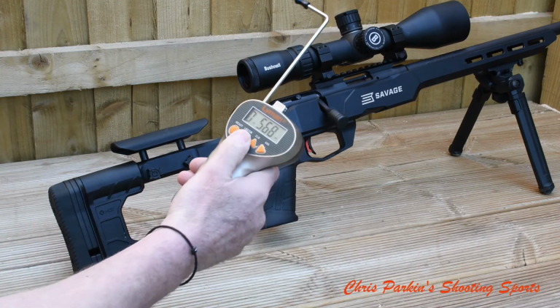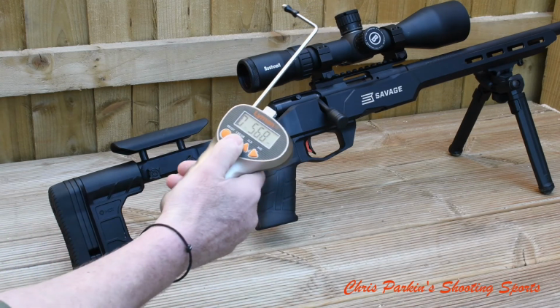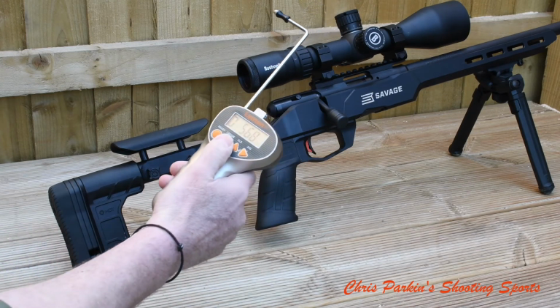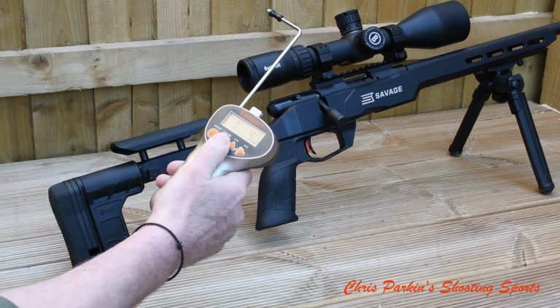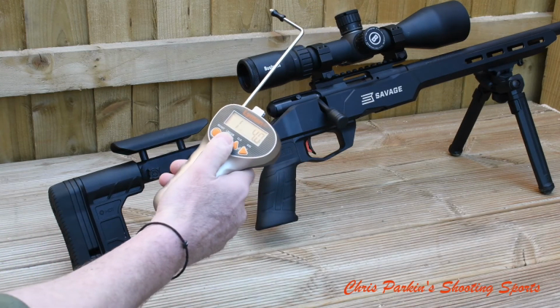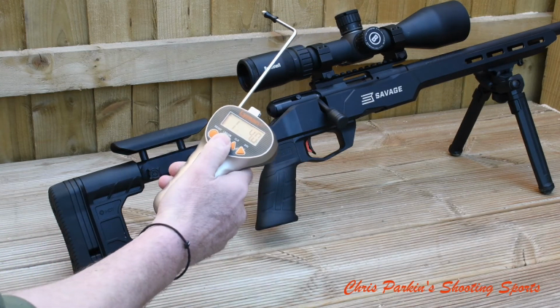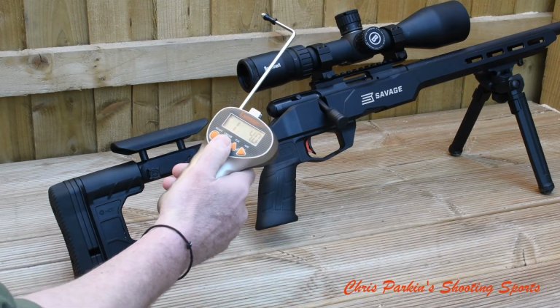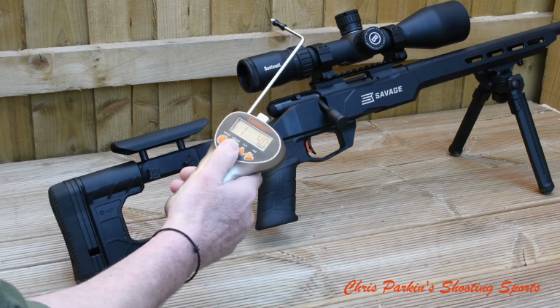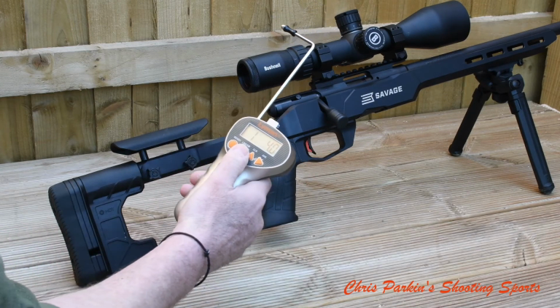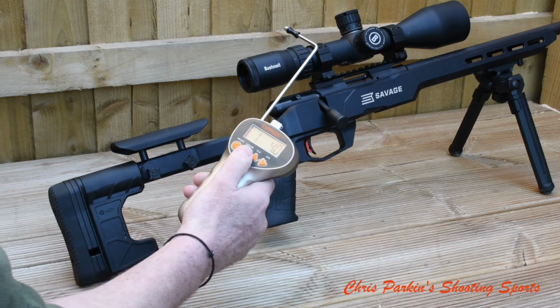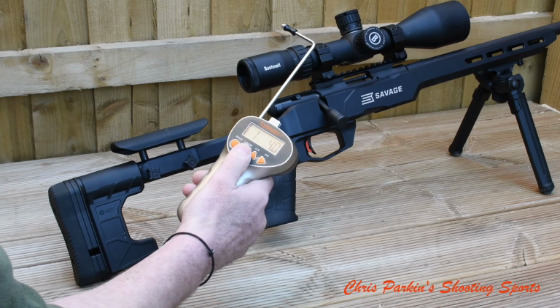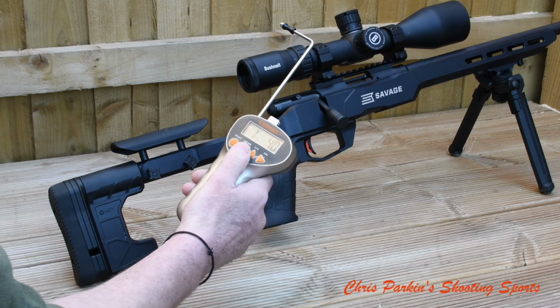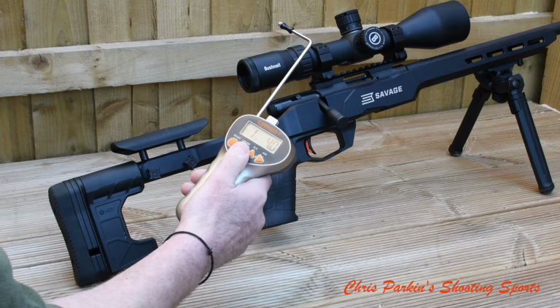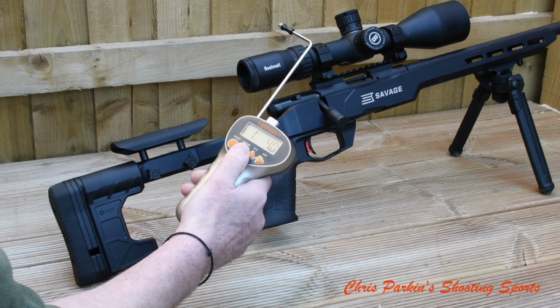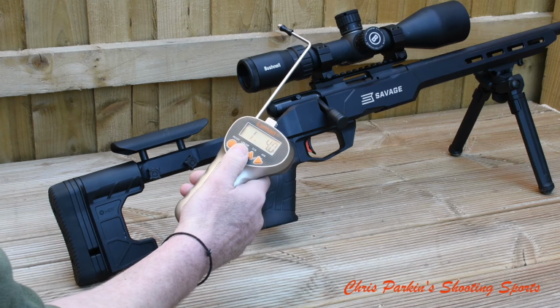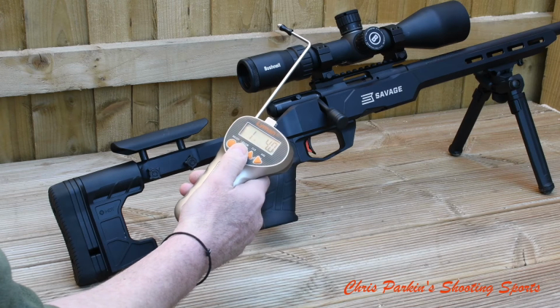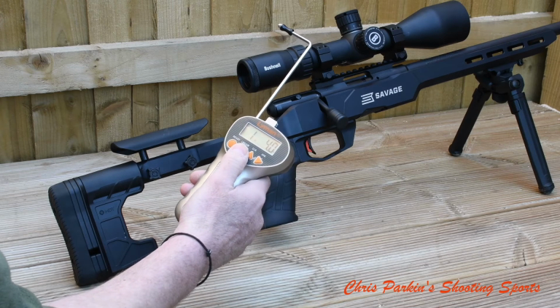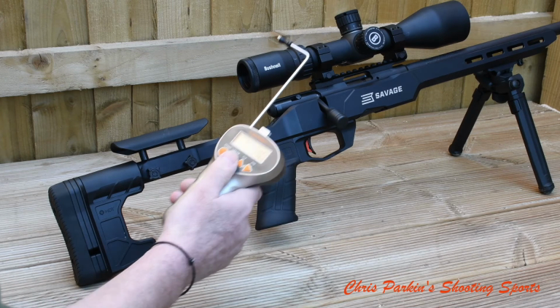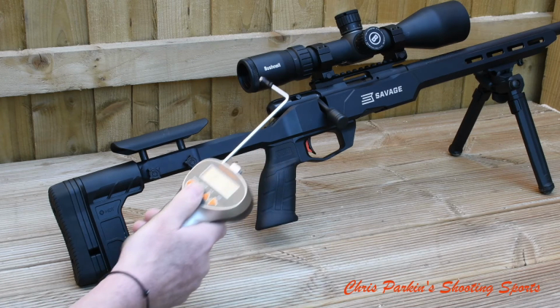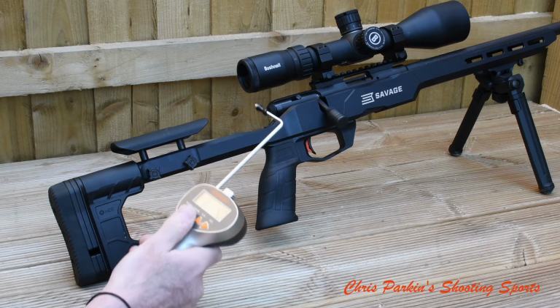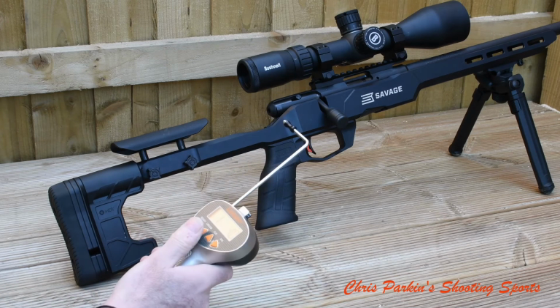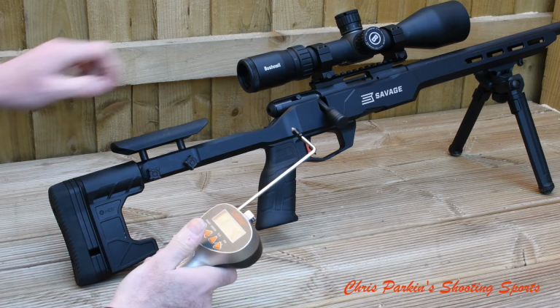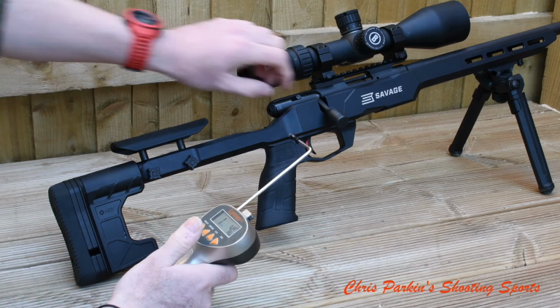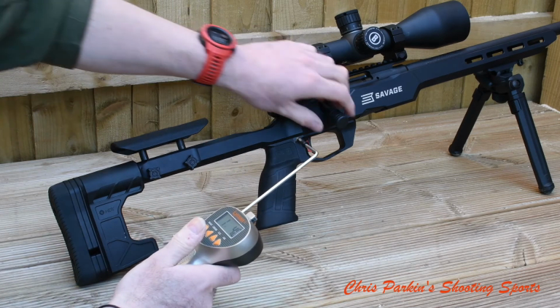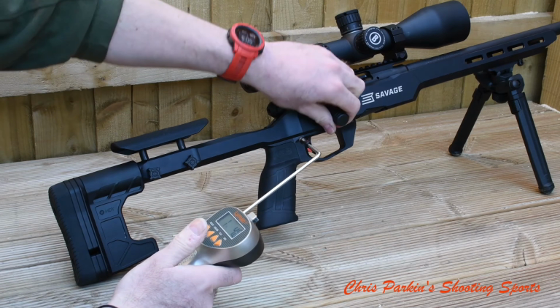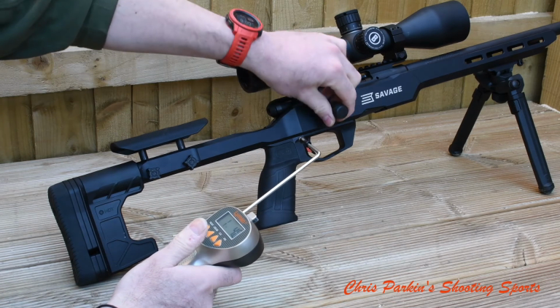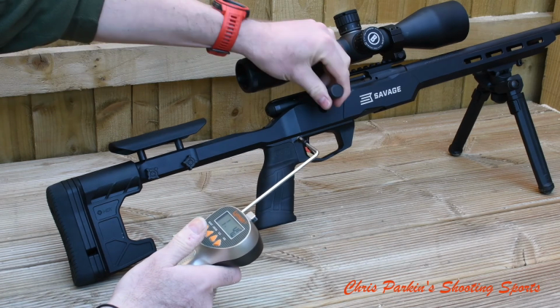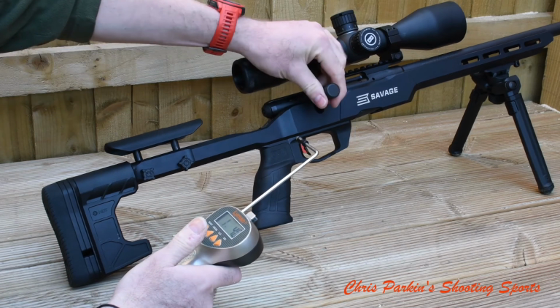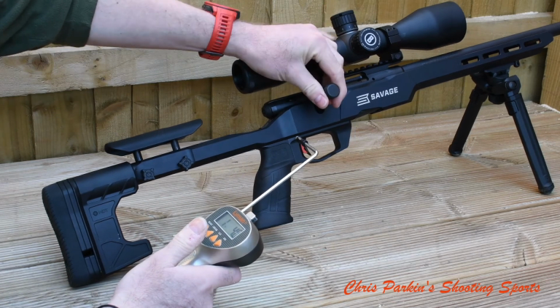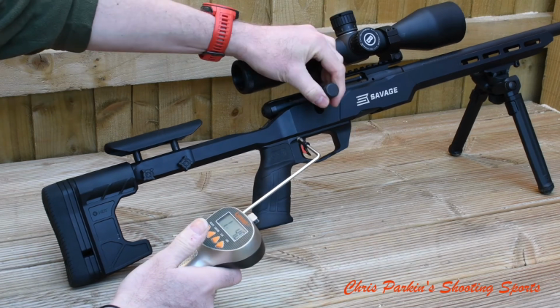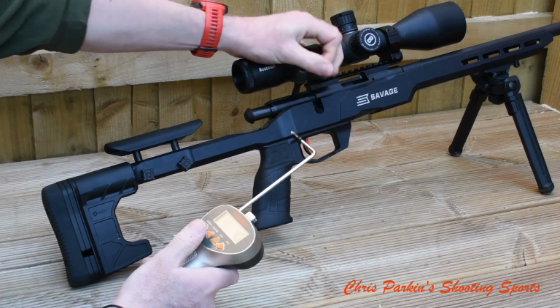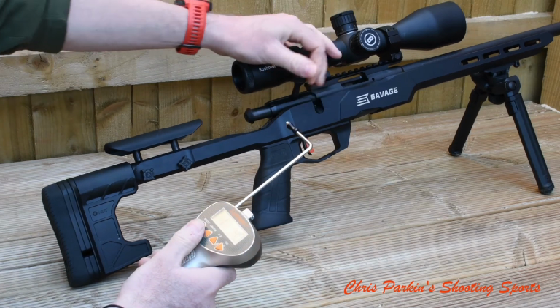That comes out at one pound 4 ounces. I think that's a pretty consistent trigger — 568 grams. I hope that answers your questions.